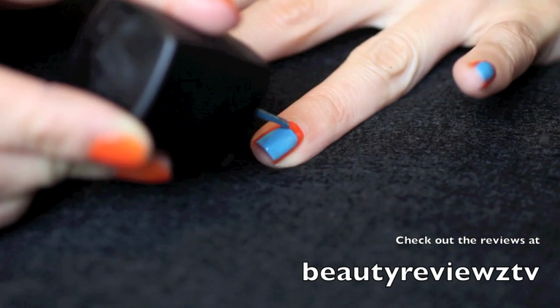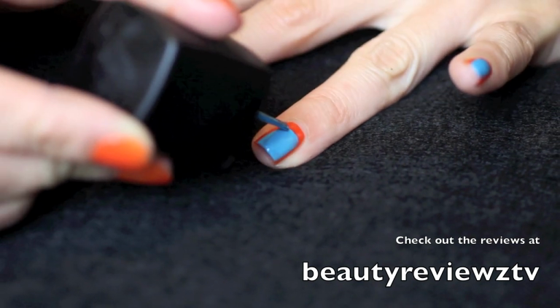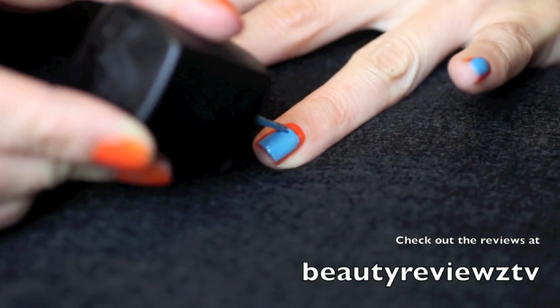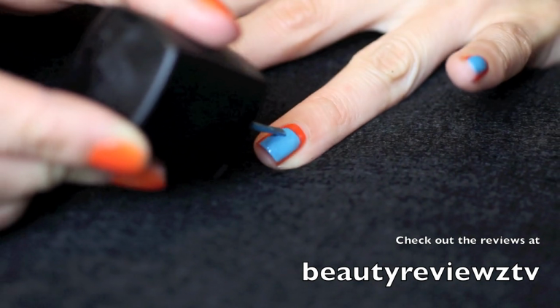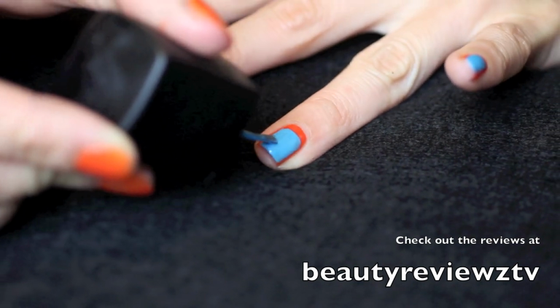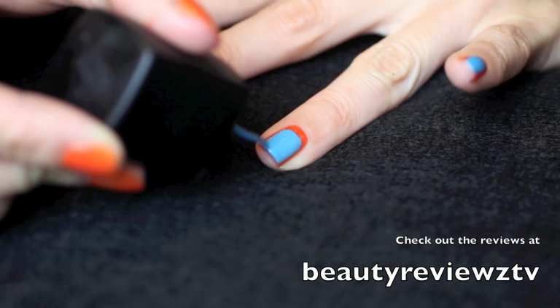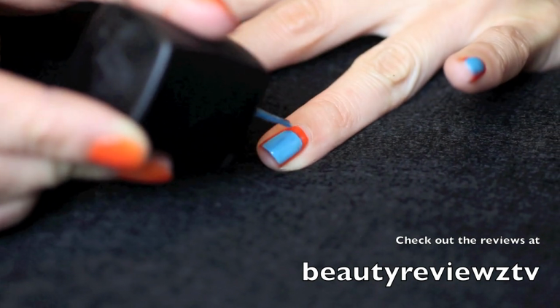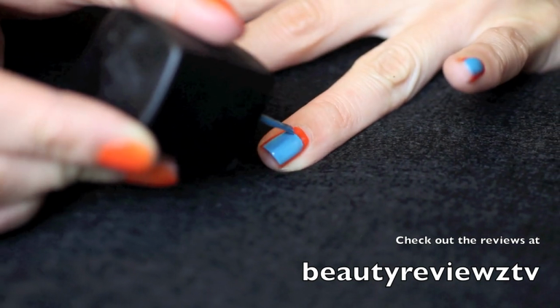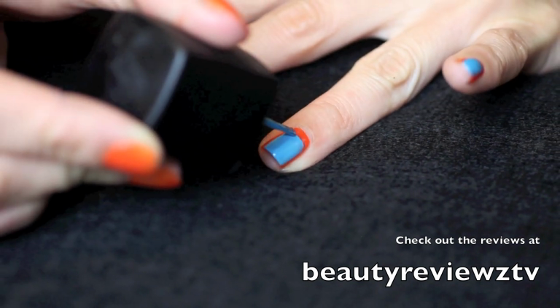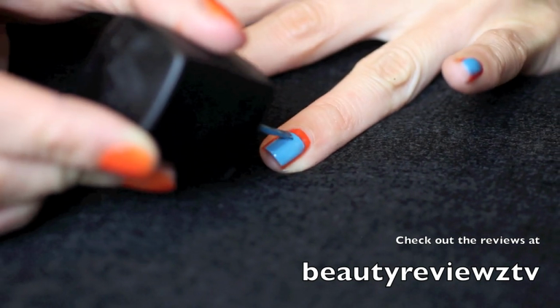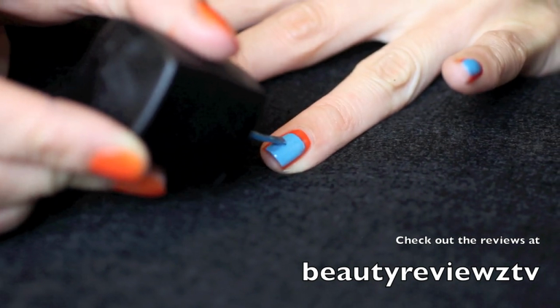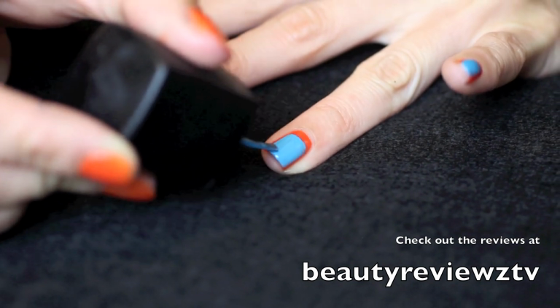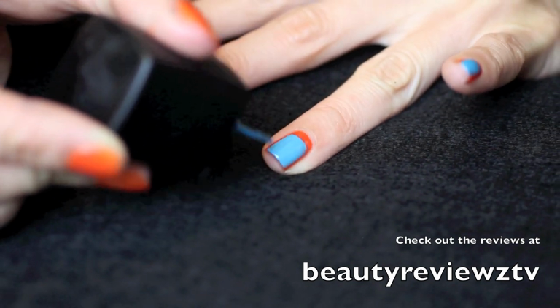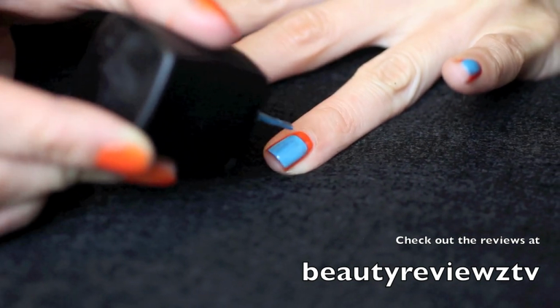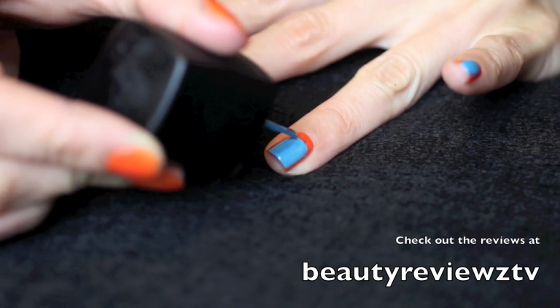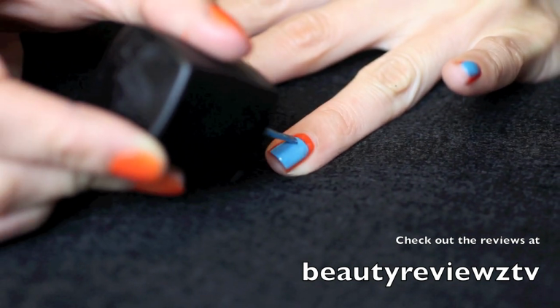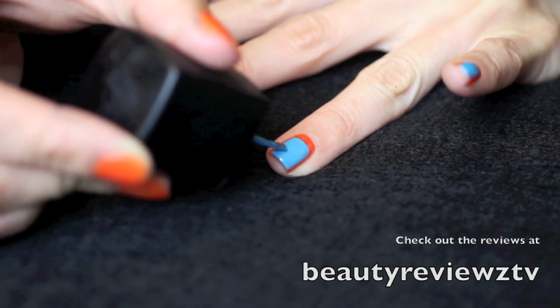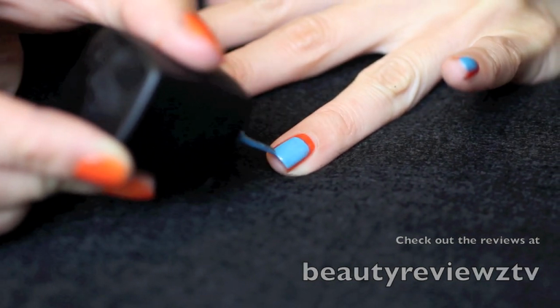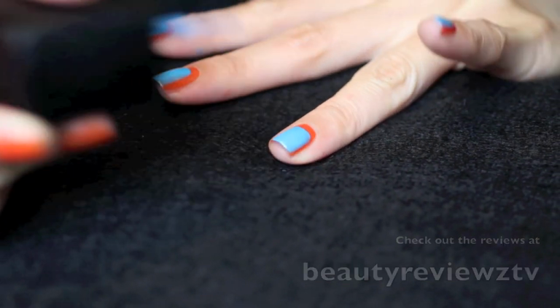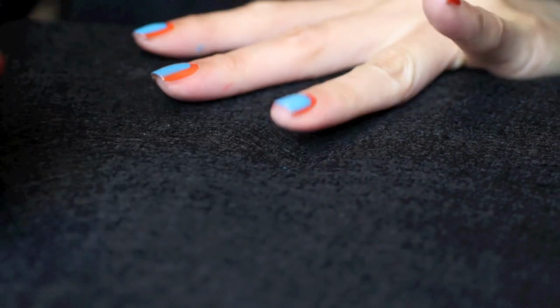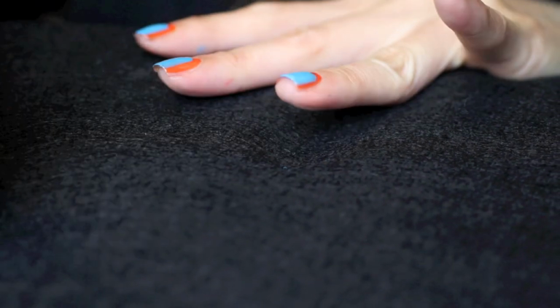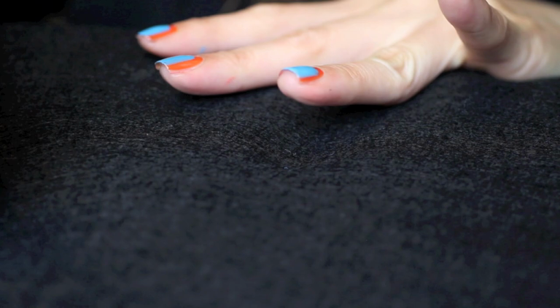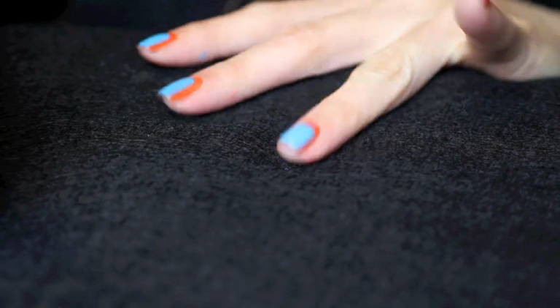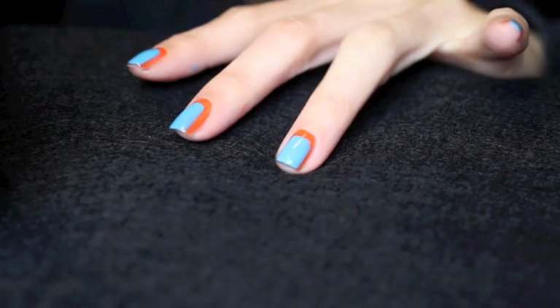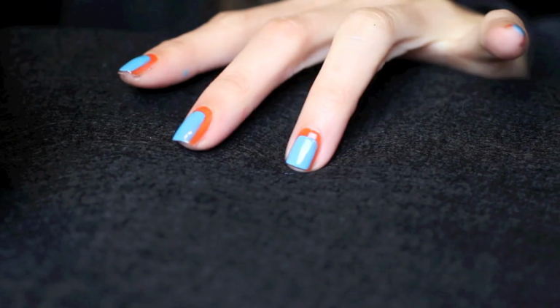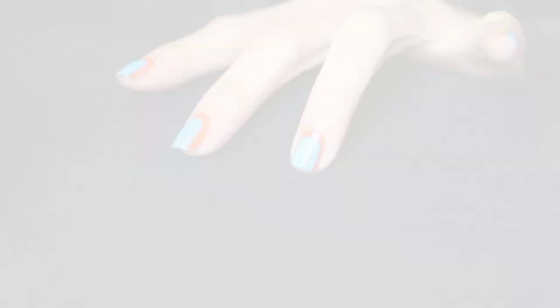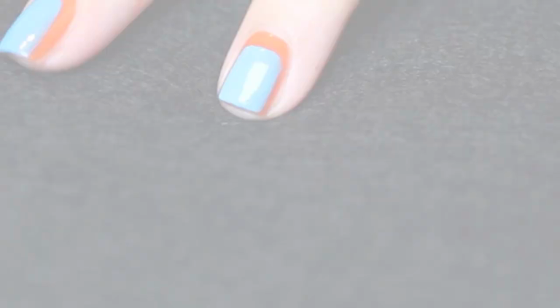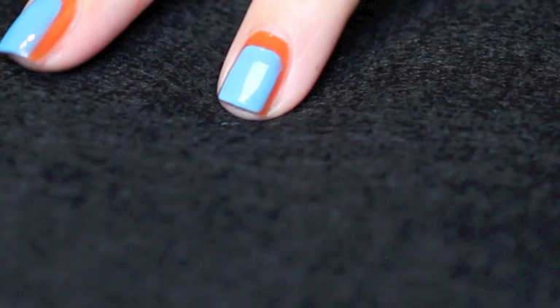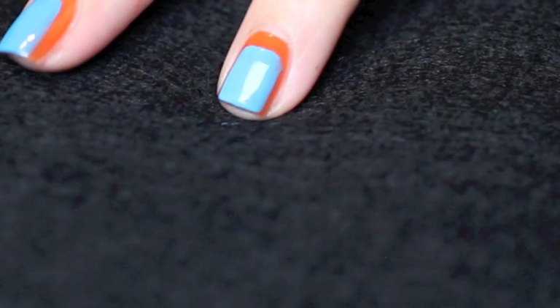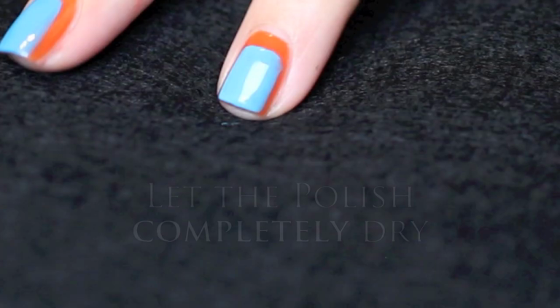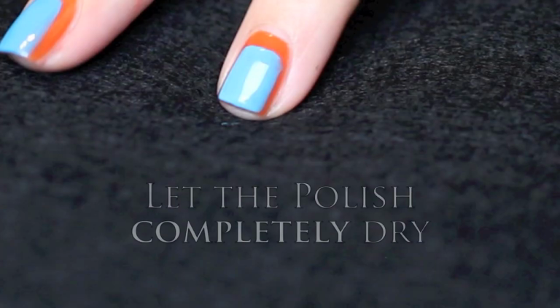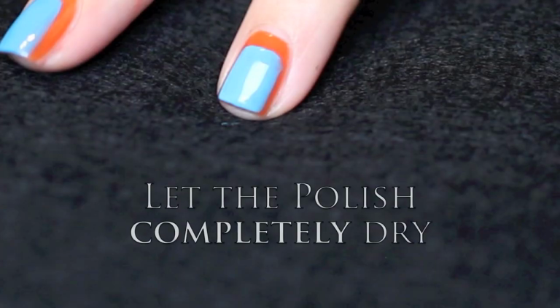If you like watching product reviews, check out my Beauty Reviews TV. I have a review on these NARS nail polishes.